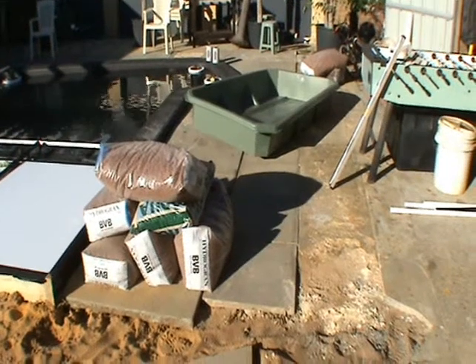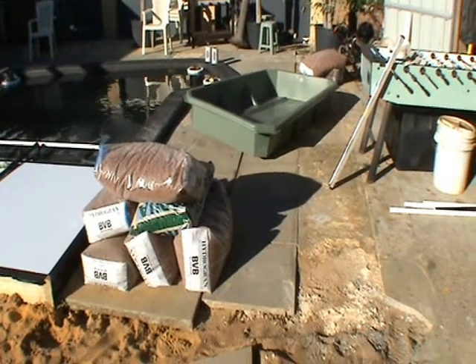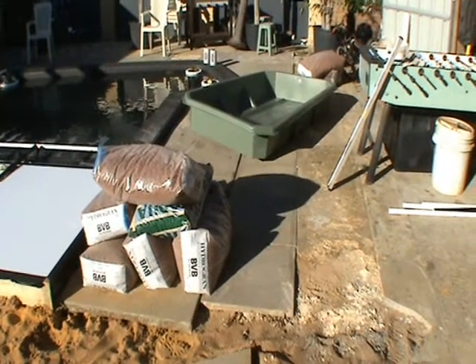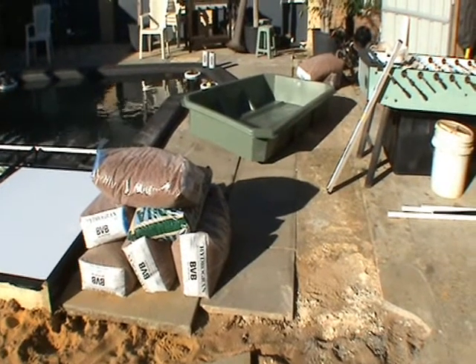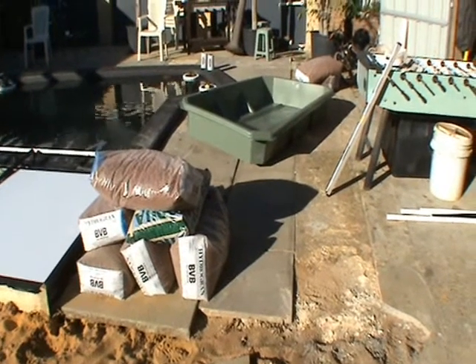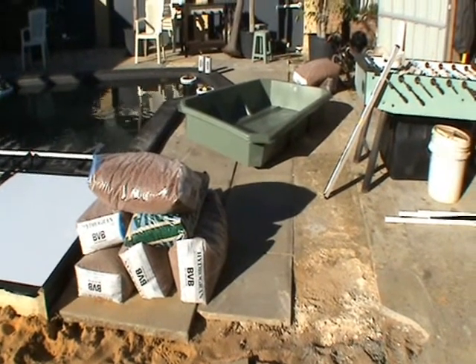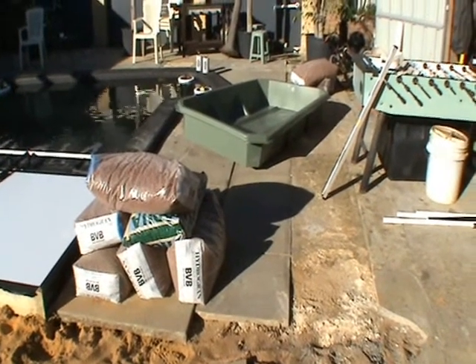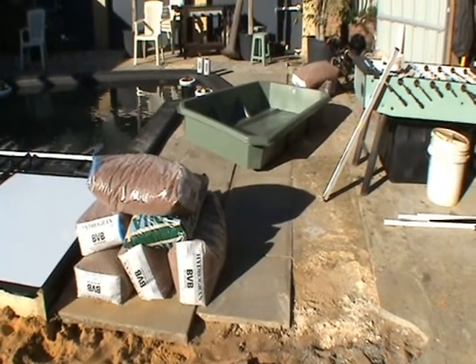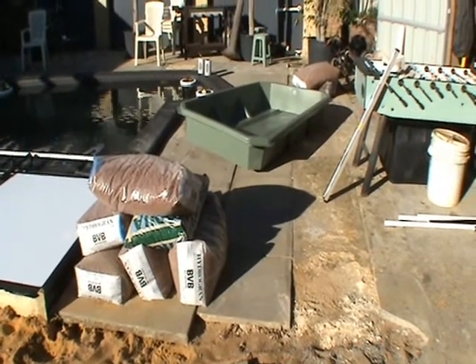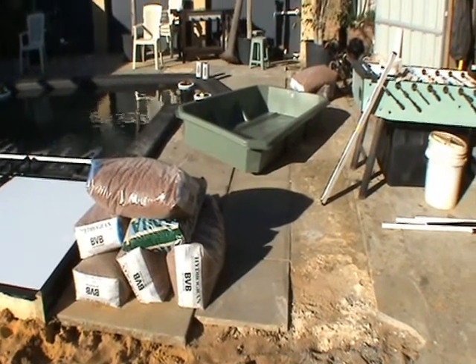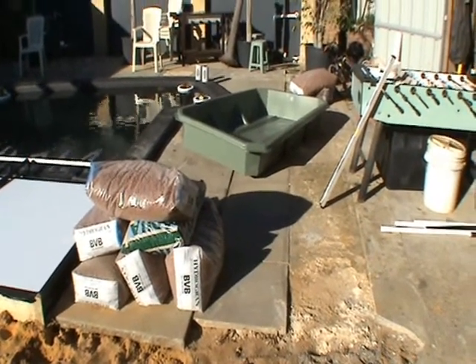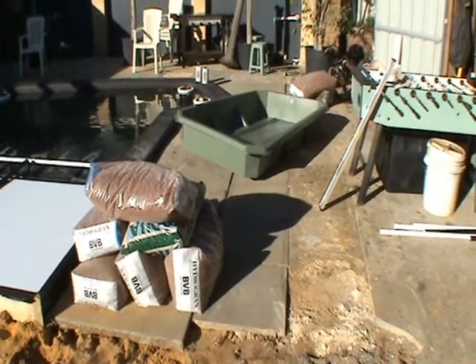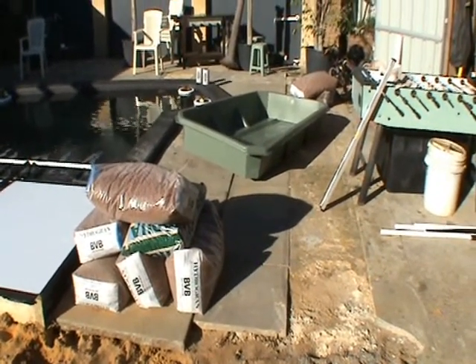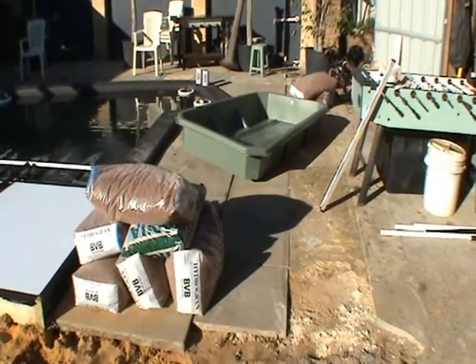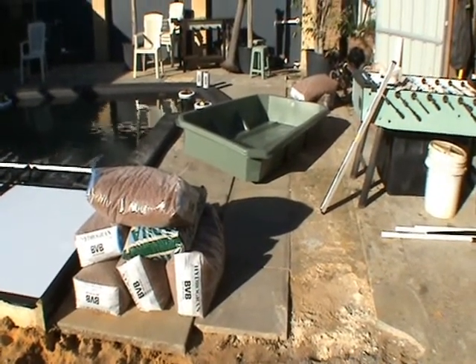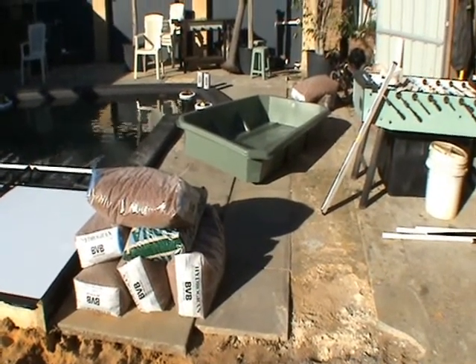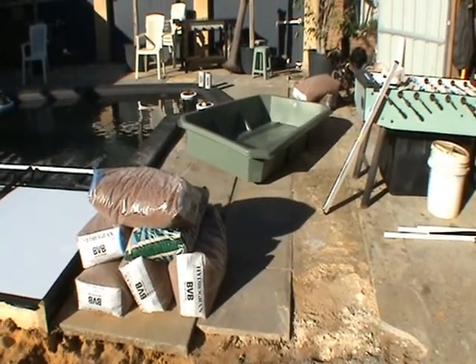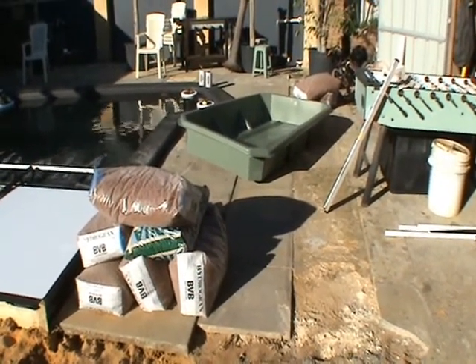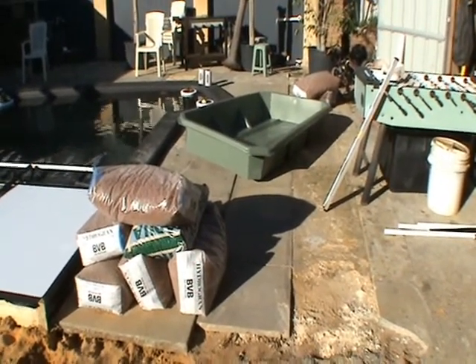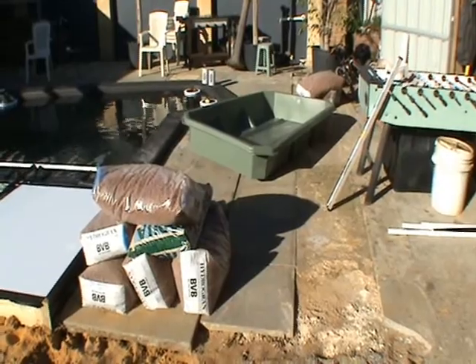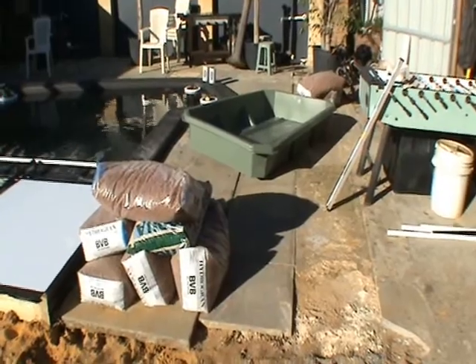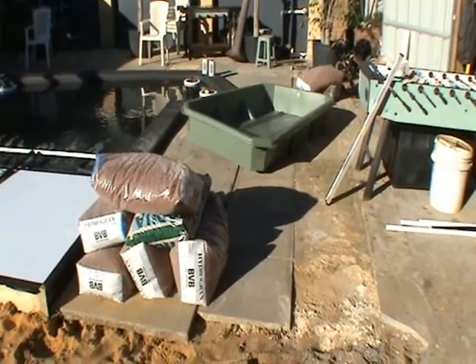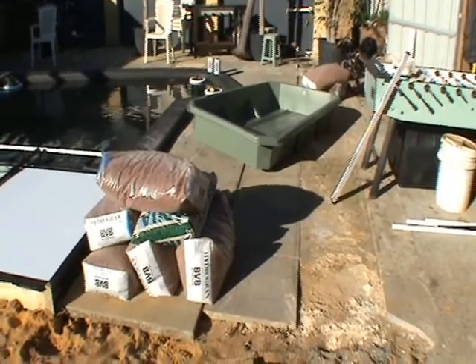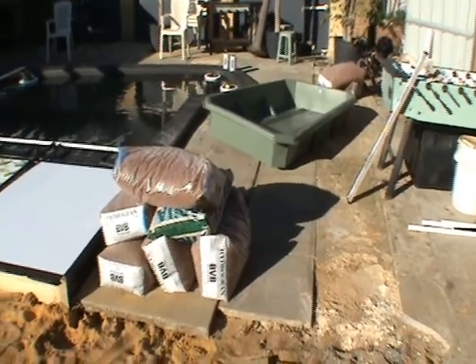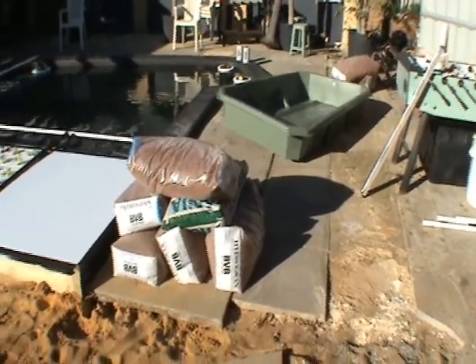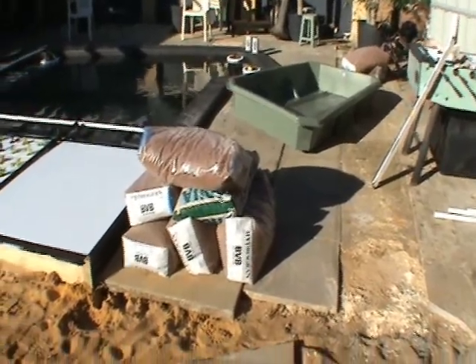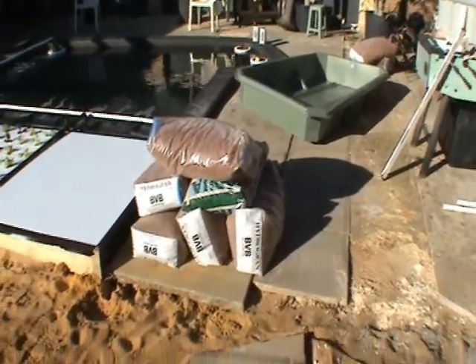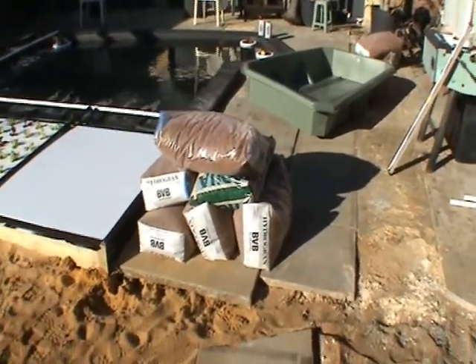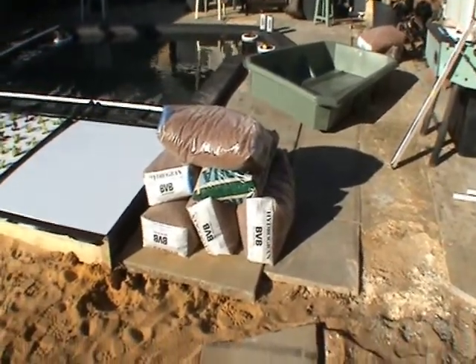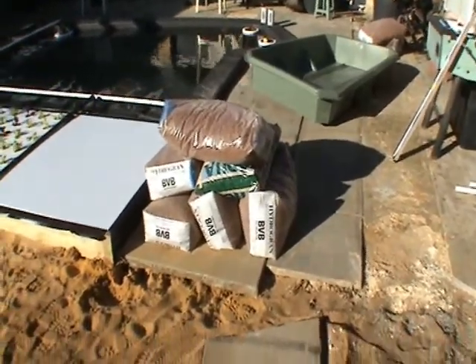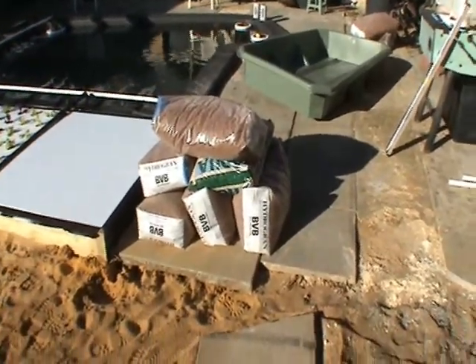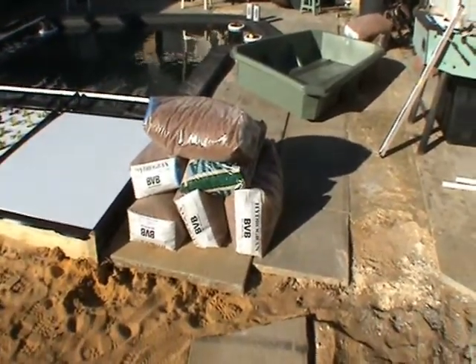It's a midday check-in. You can see we've got the grow bed. You beauty. And we've got all the expanded clay.